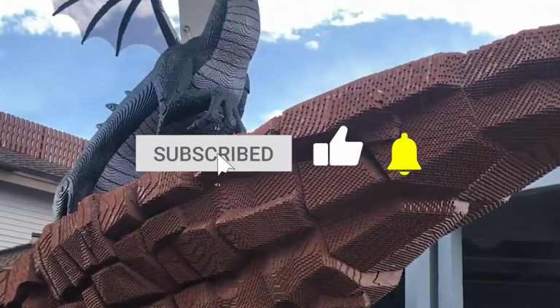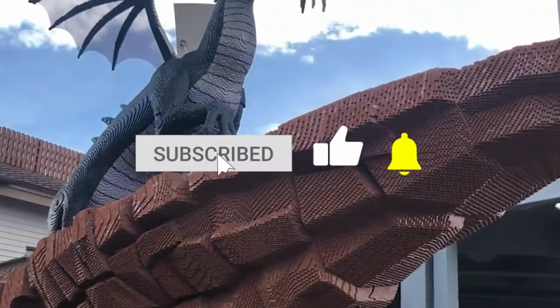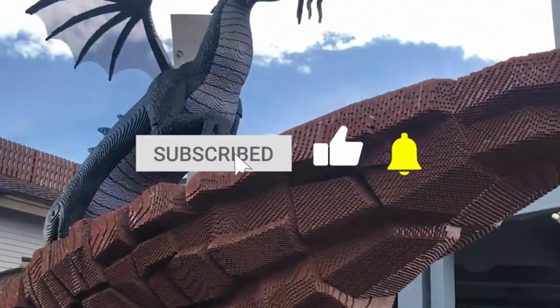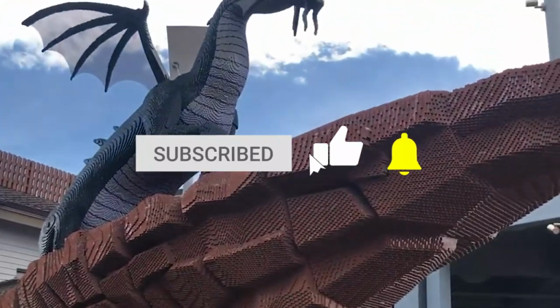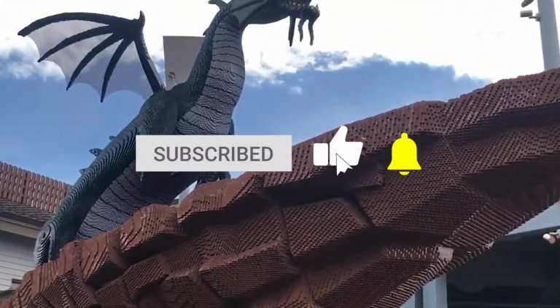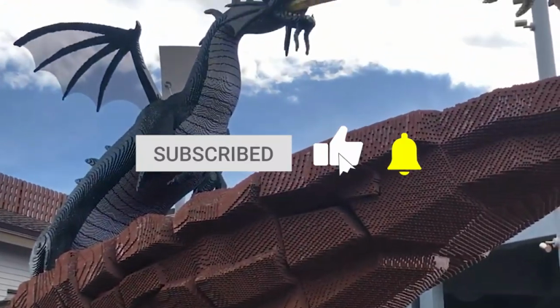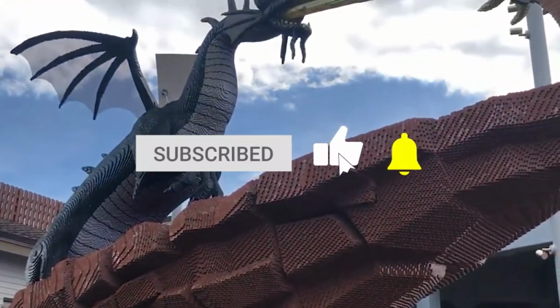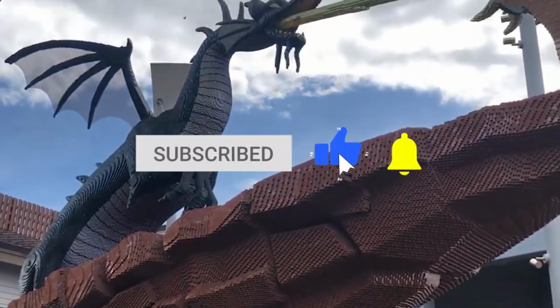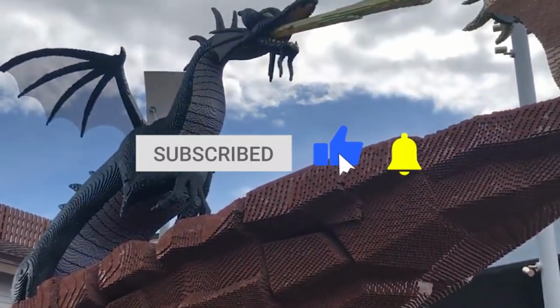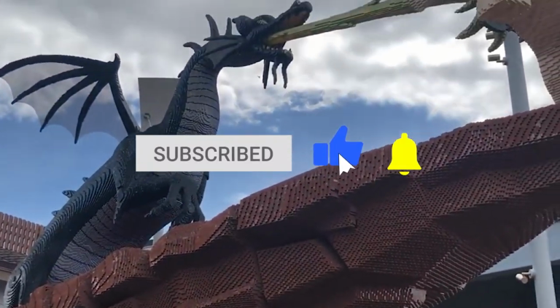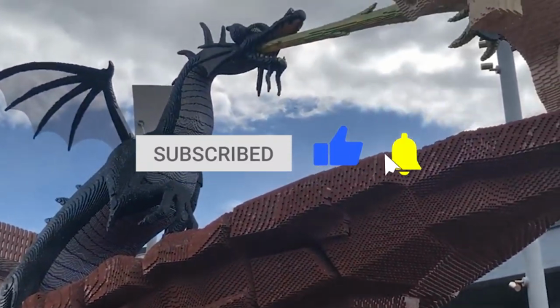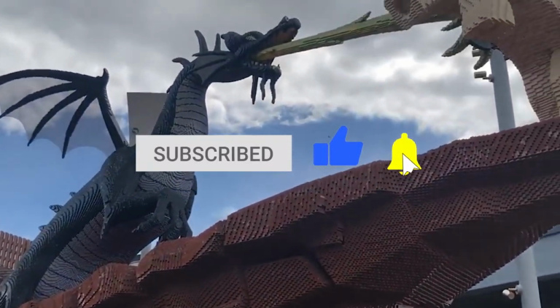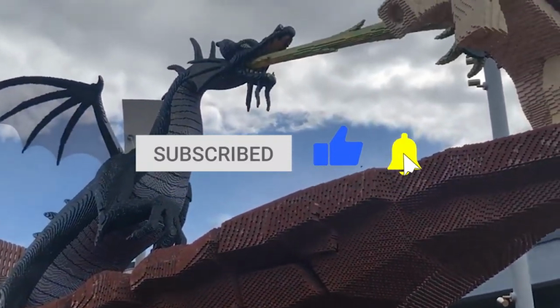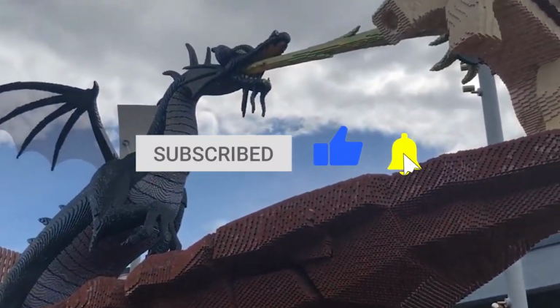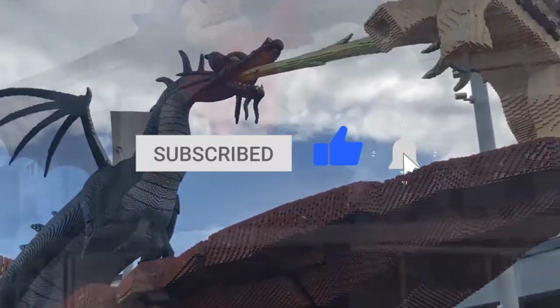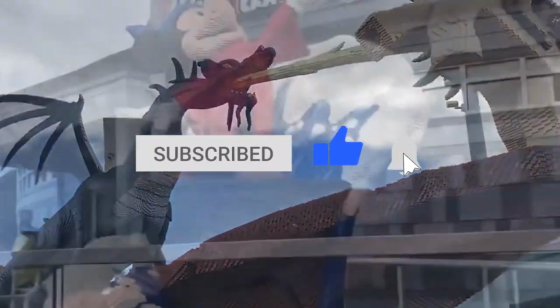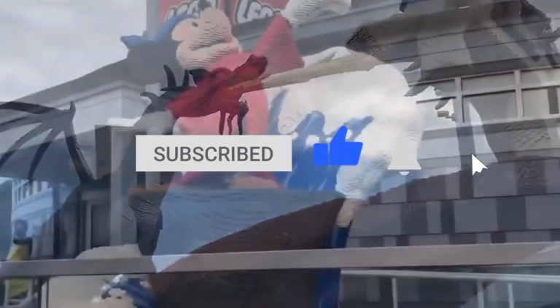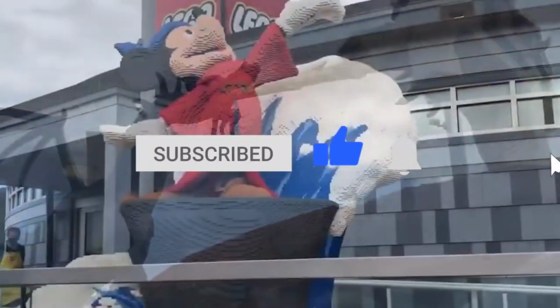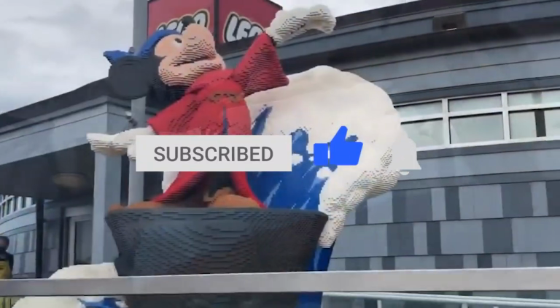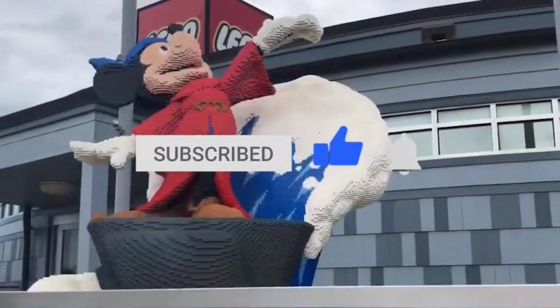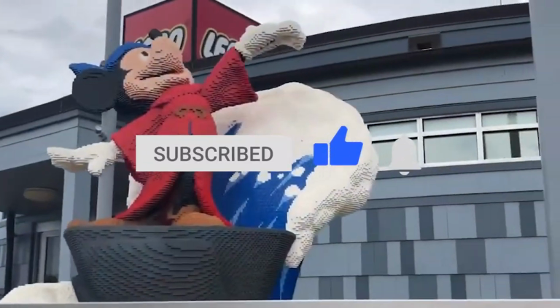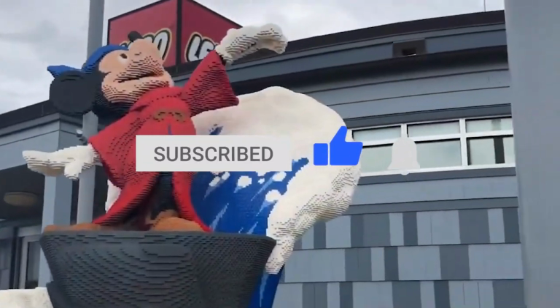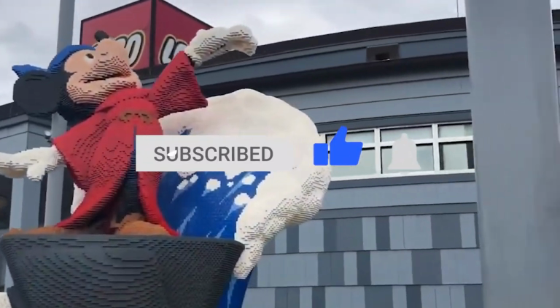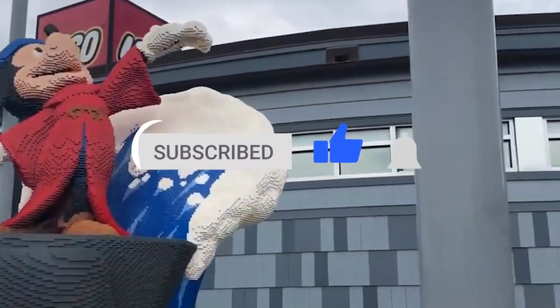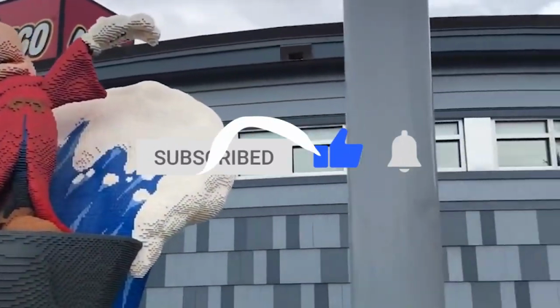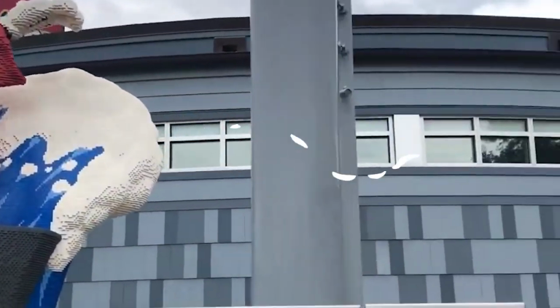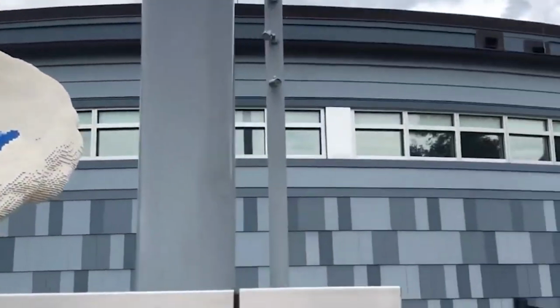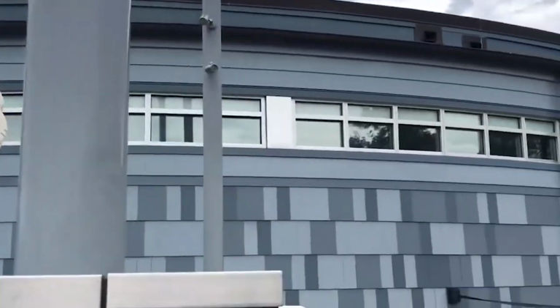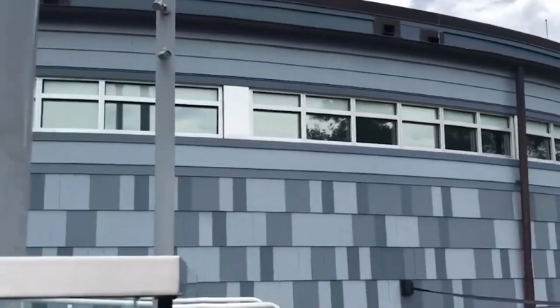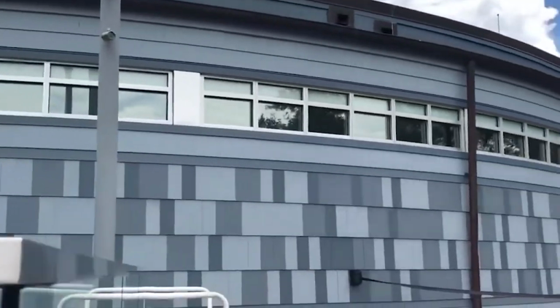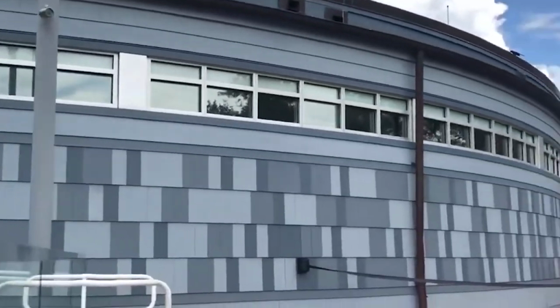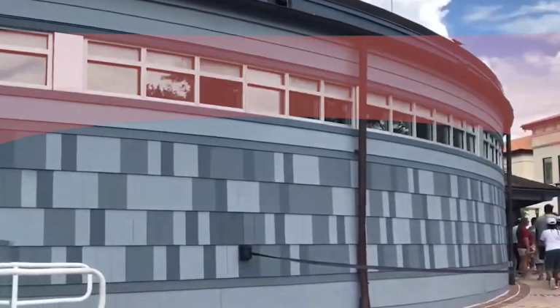Be sure to give this video a like and subscribe to ViewCation if you haven't already, and stick around for more of the best of Disney Springs.